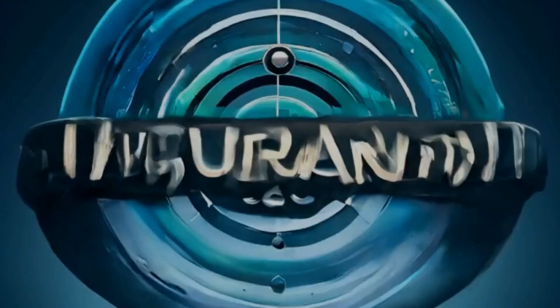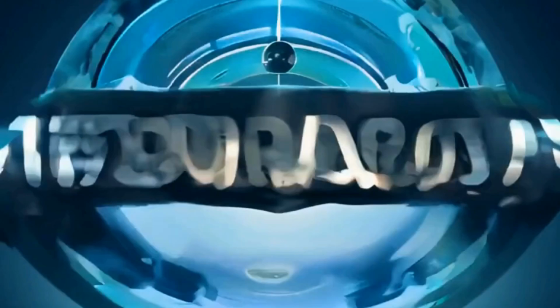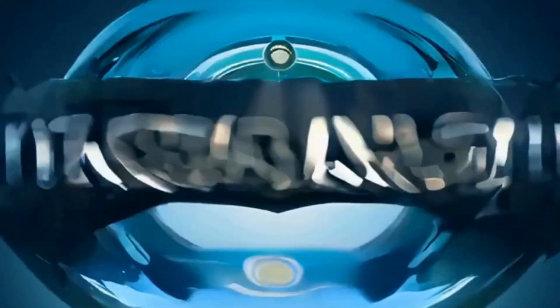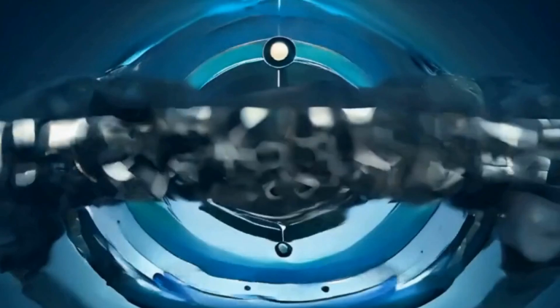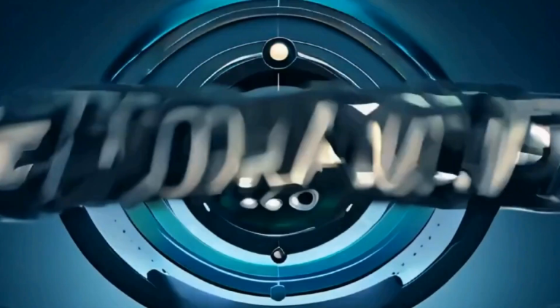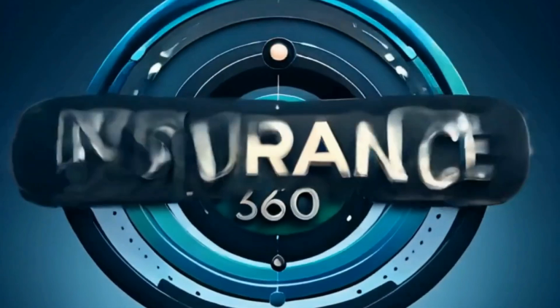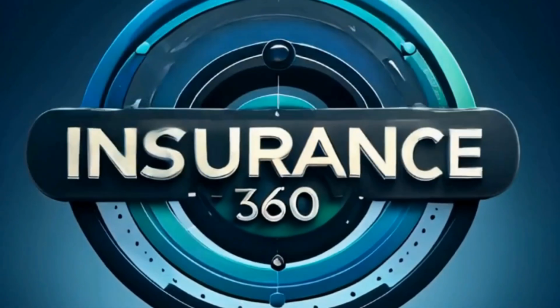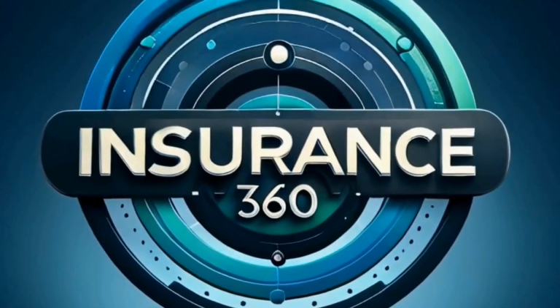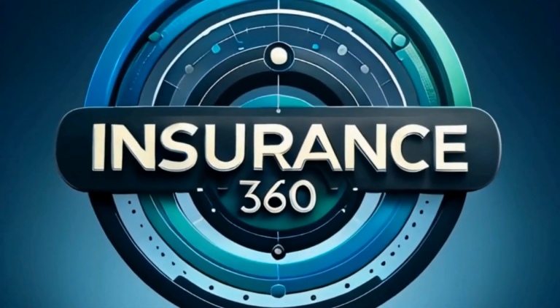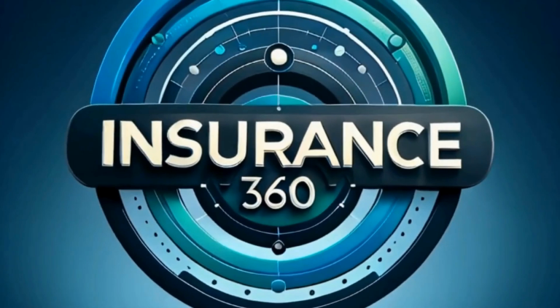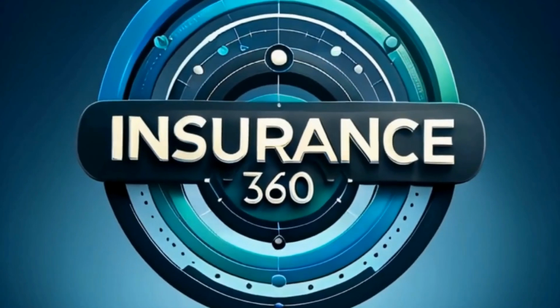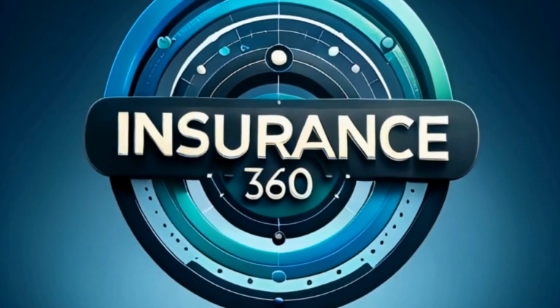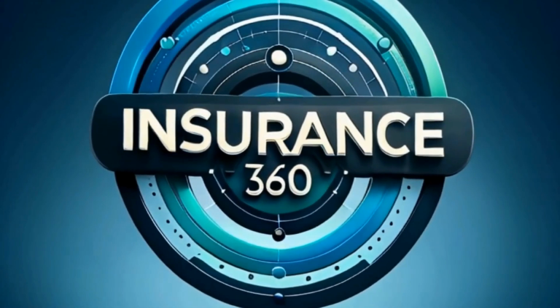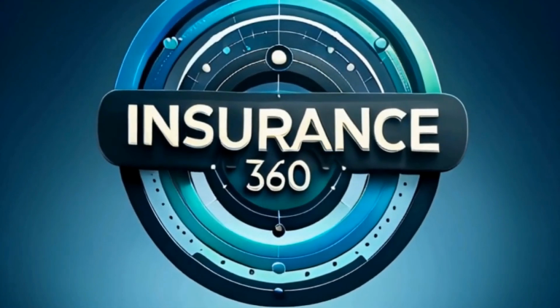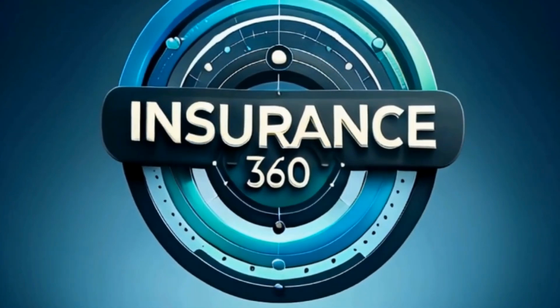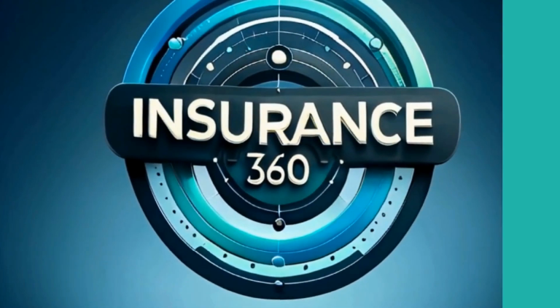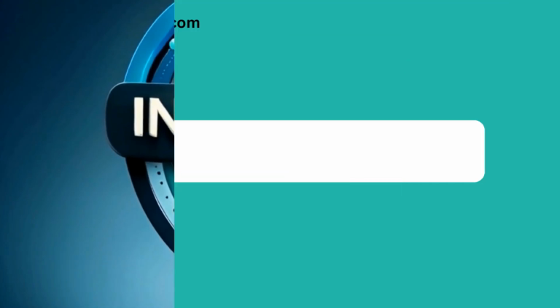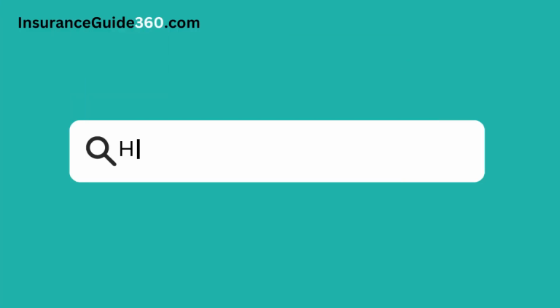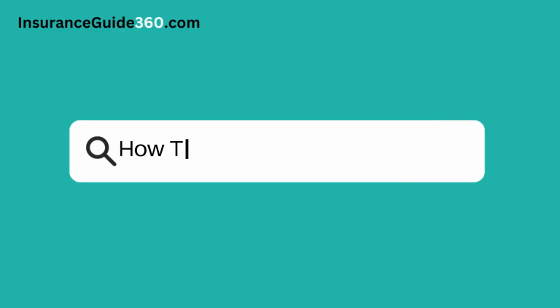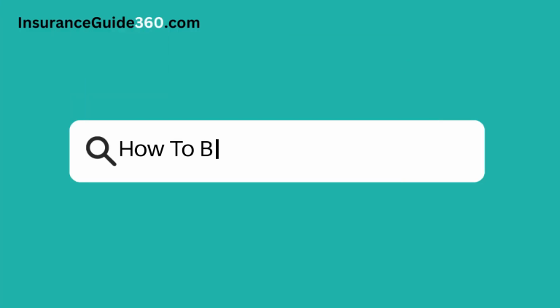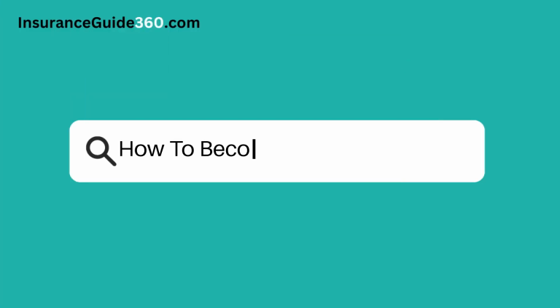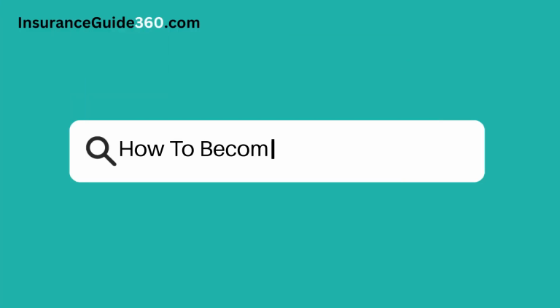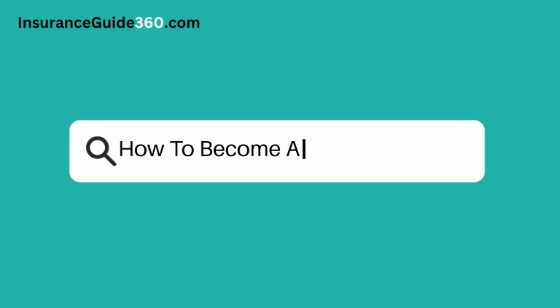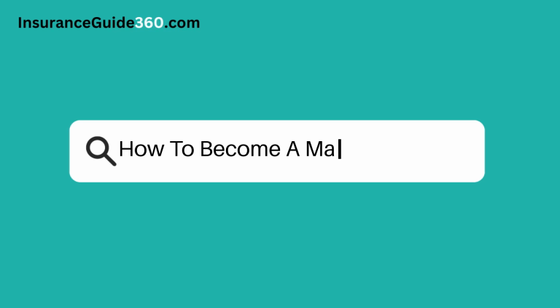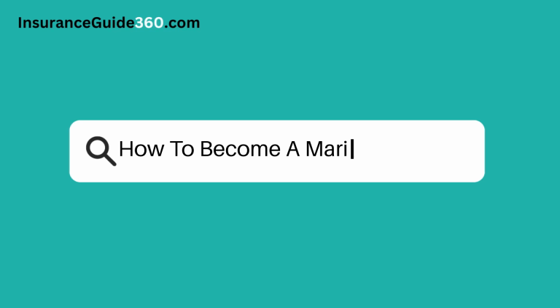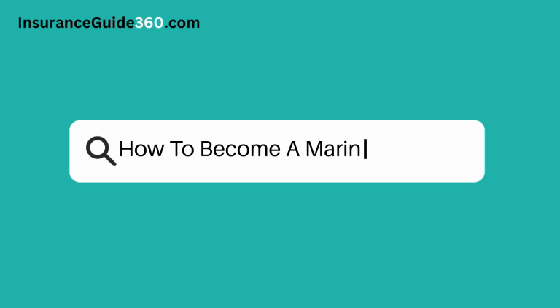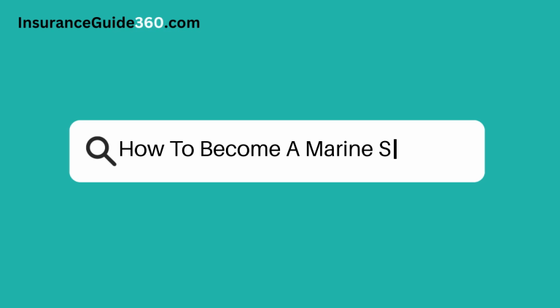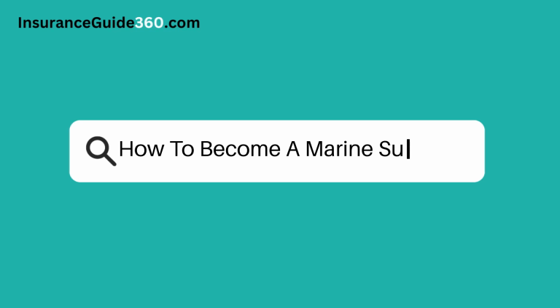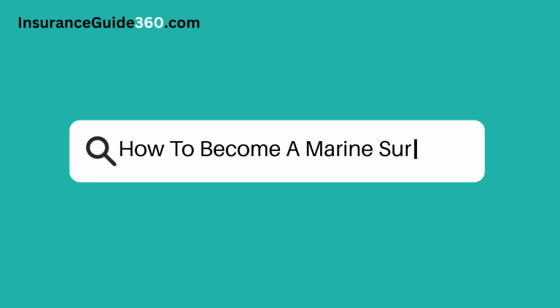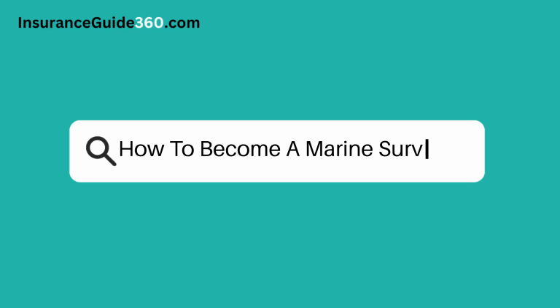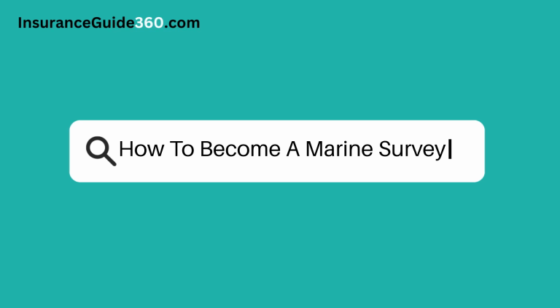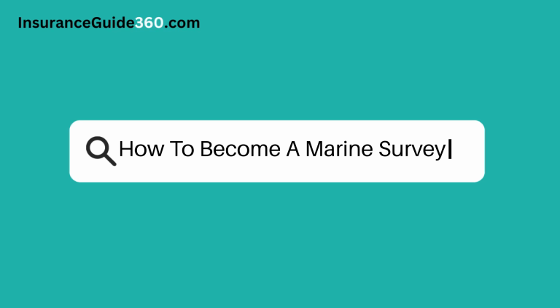Insurance Guide 360 — insure with confidence. How to become a marine surveyor?